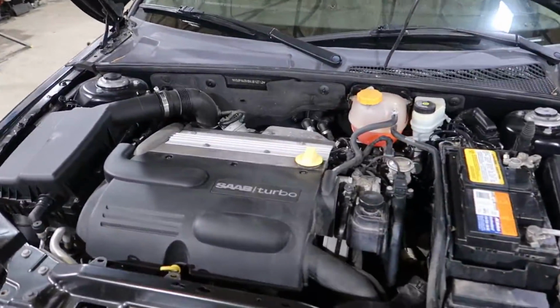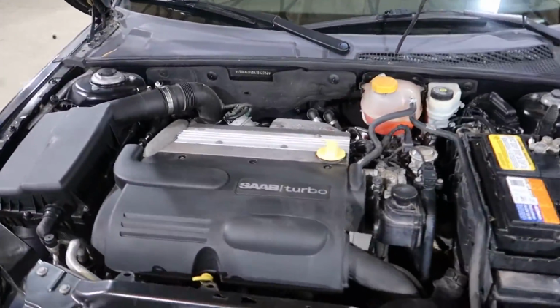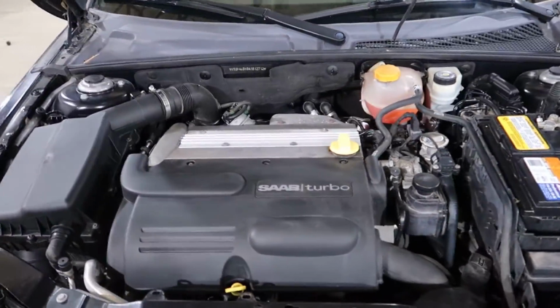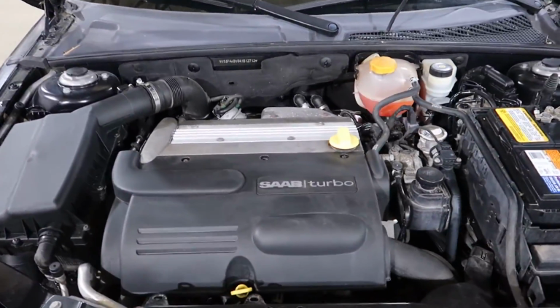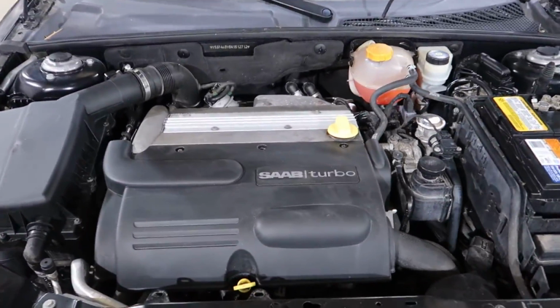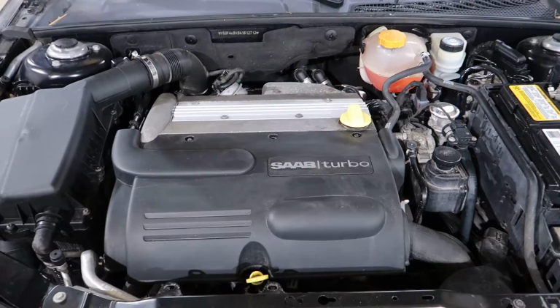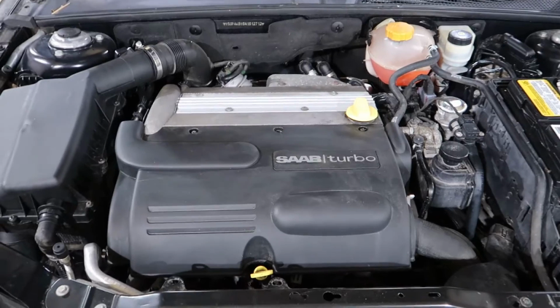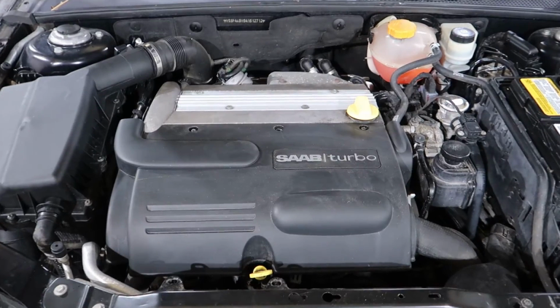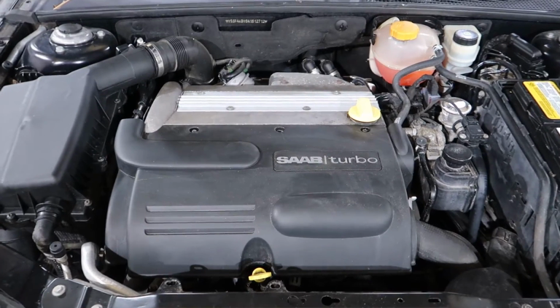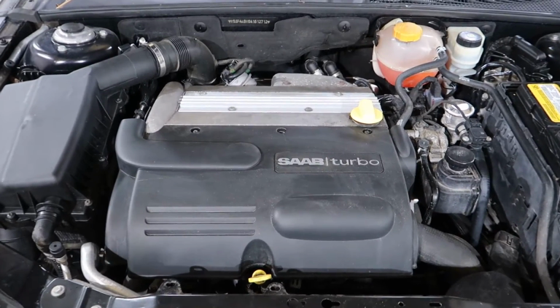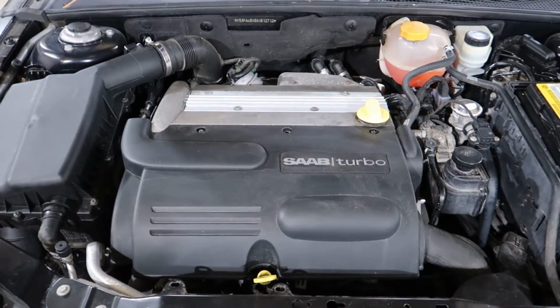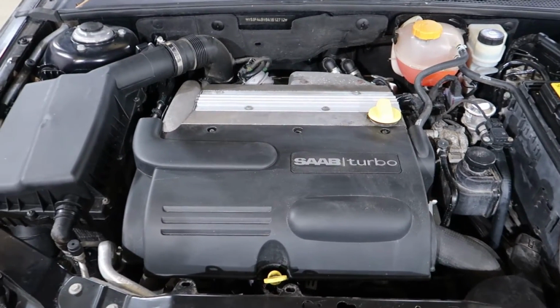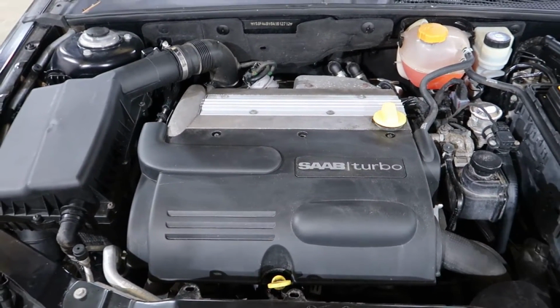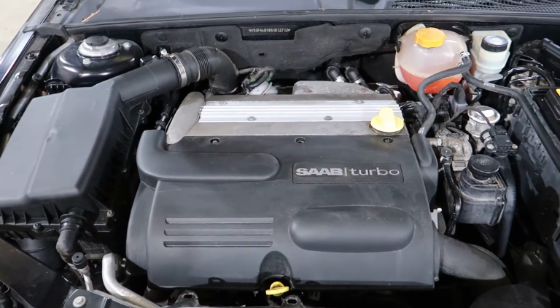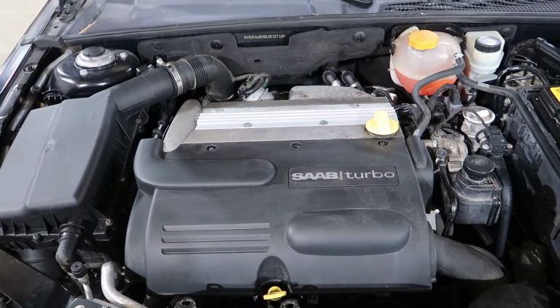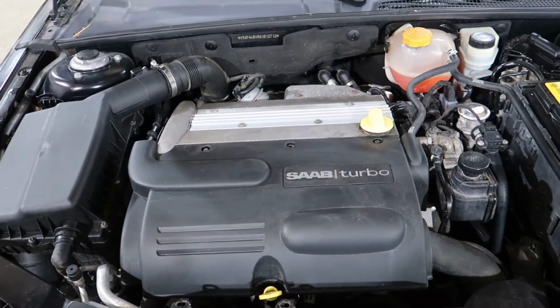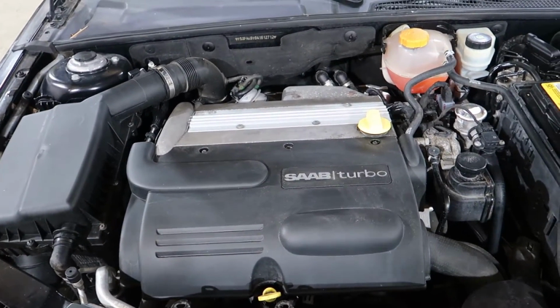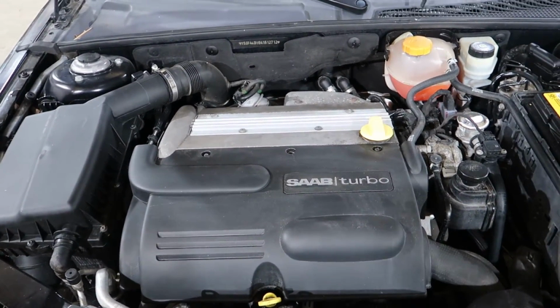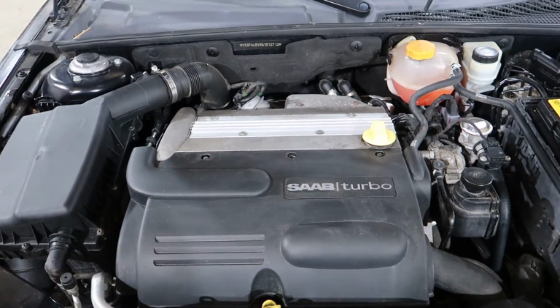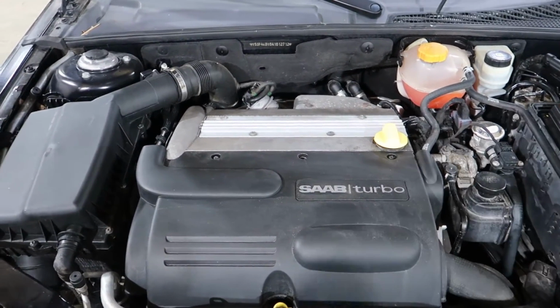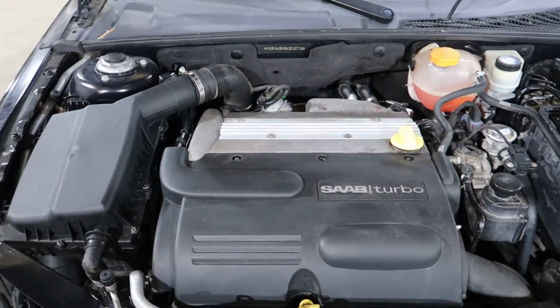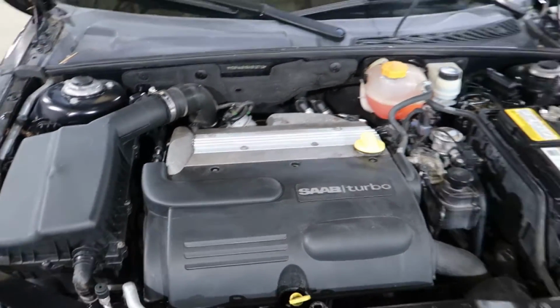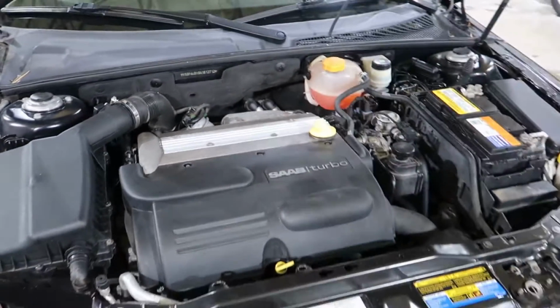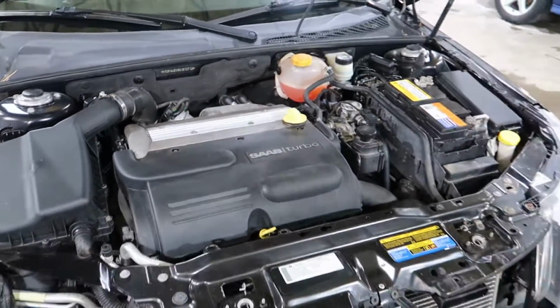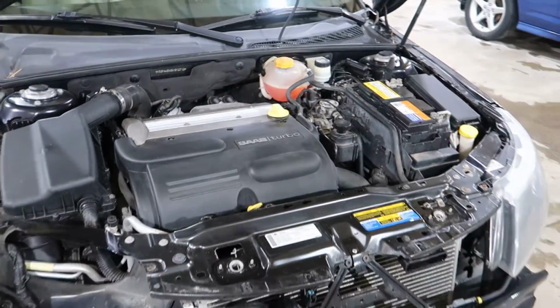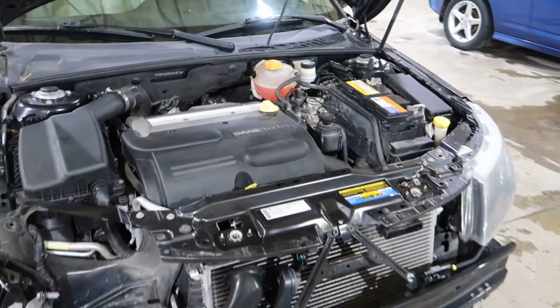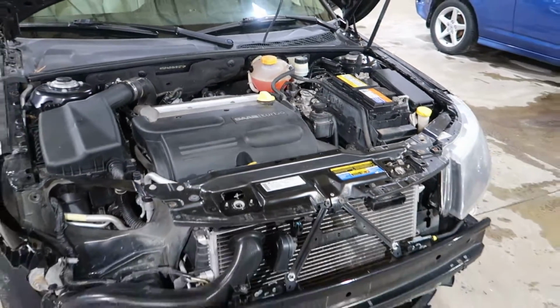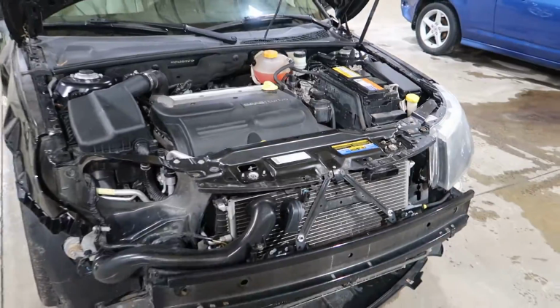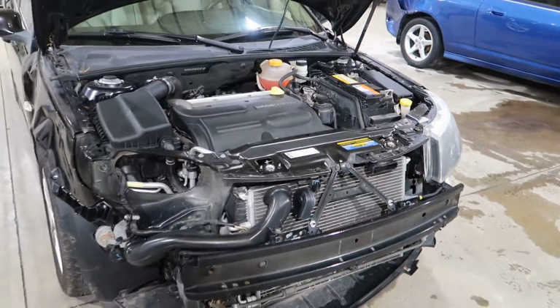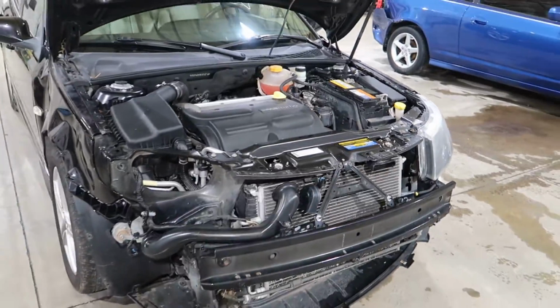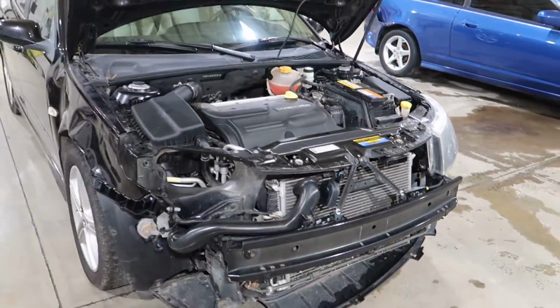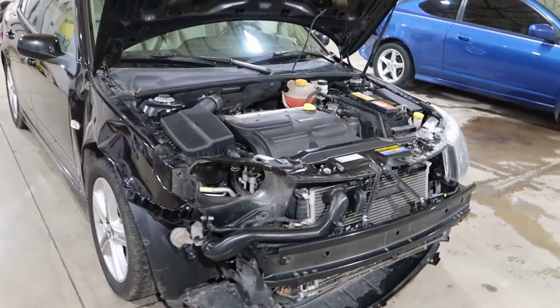Runs nice and quiet. Will include the turbocharger. Give you a walk around of the vehicle.